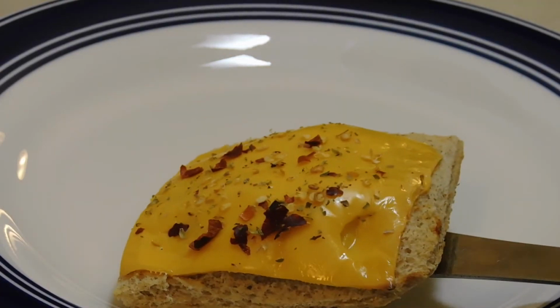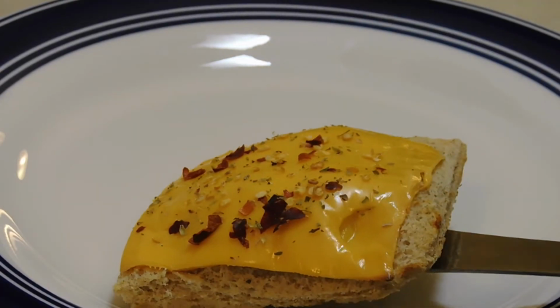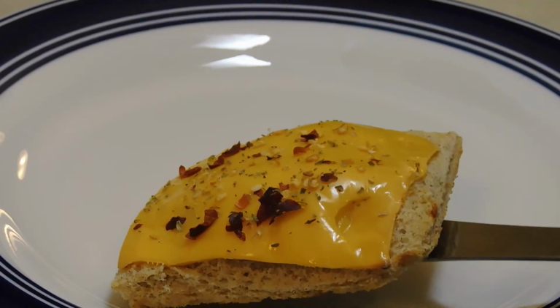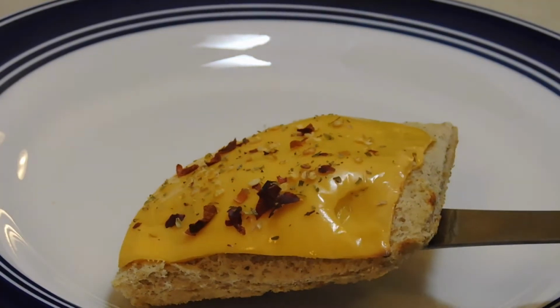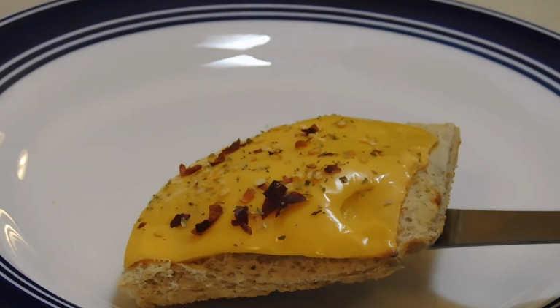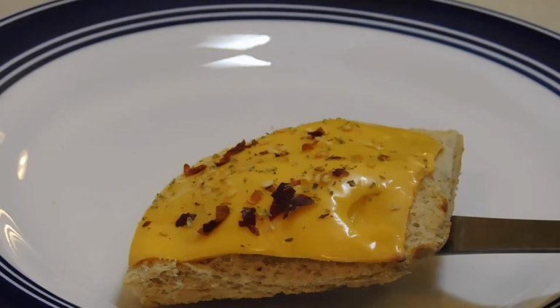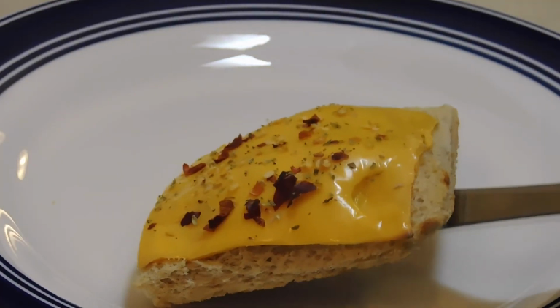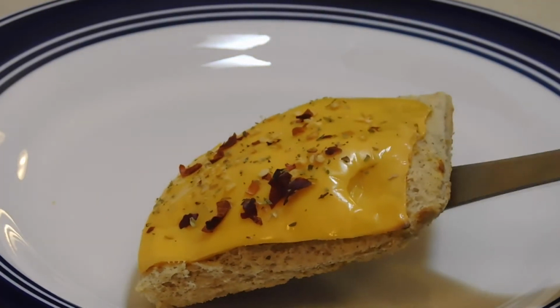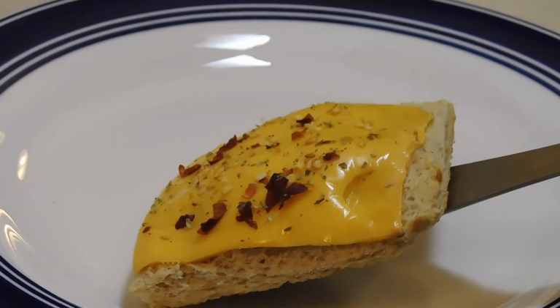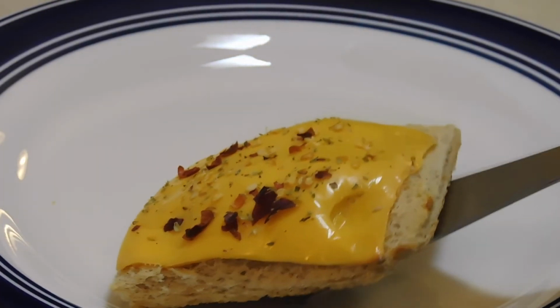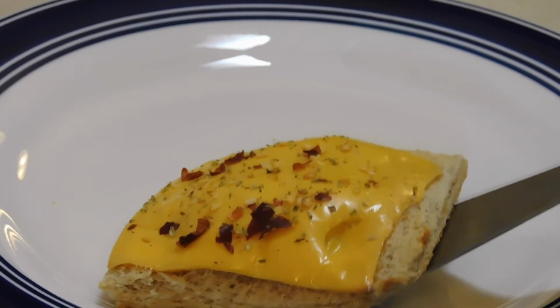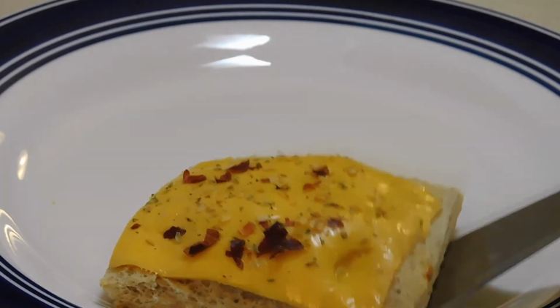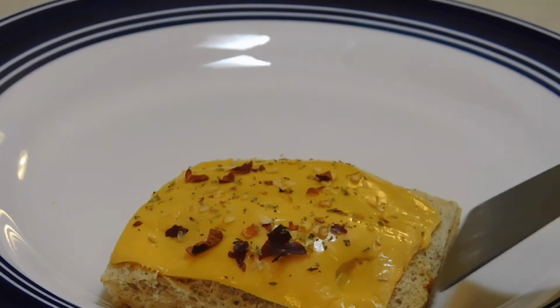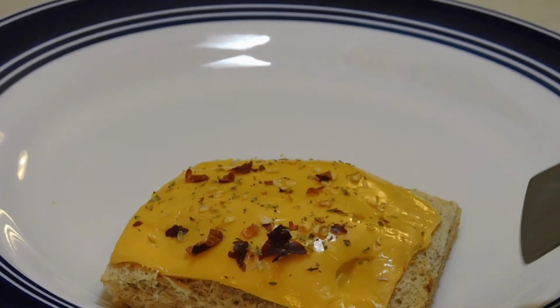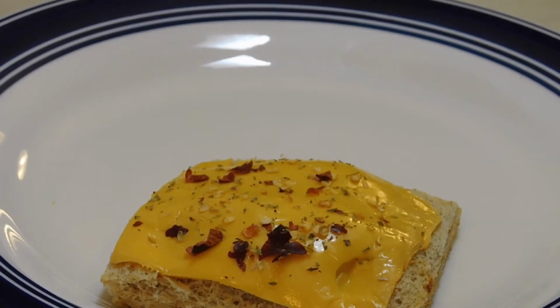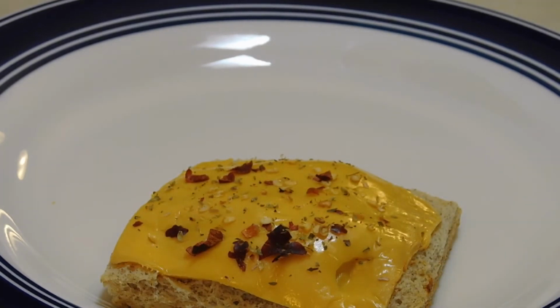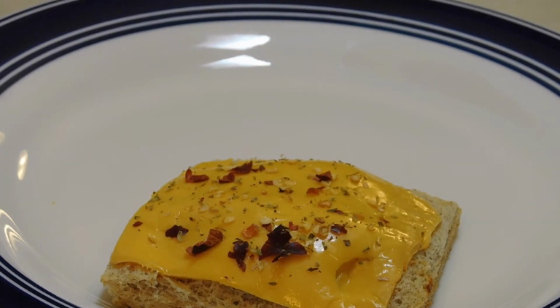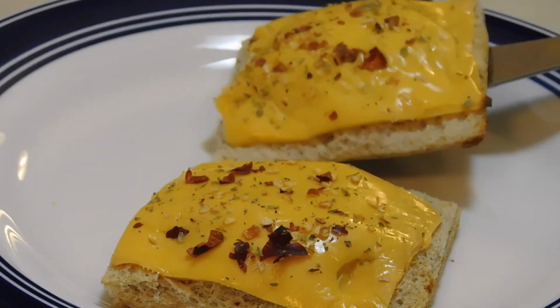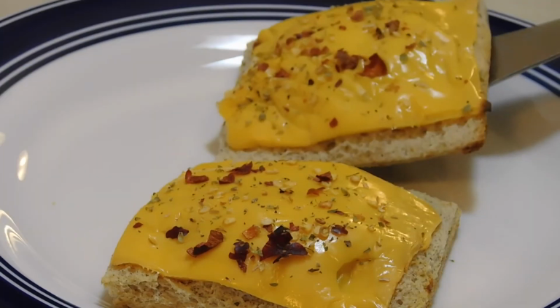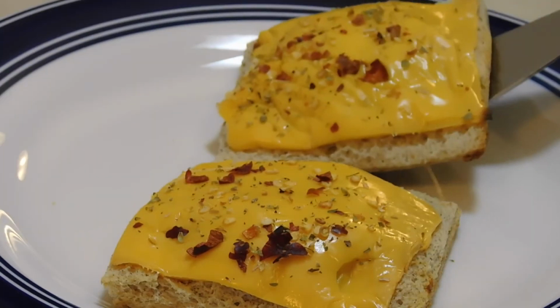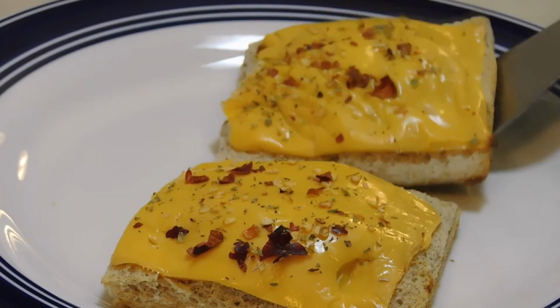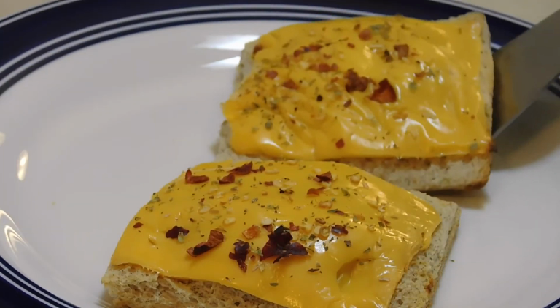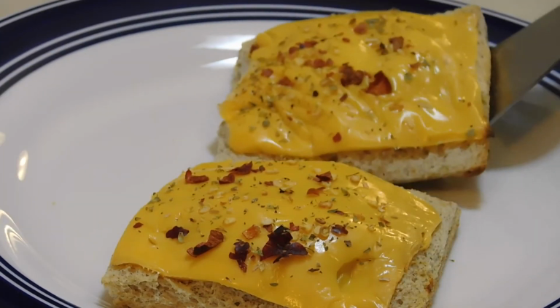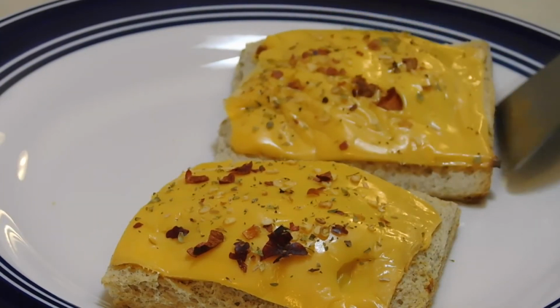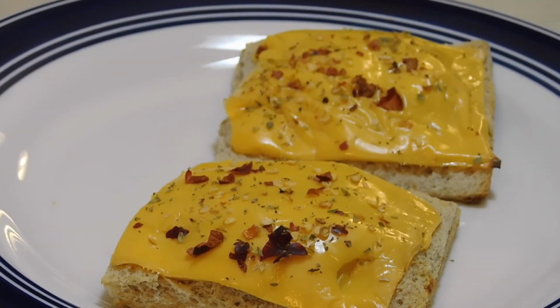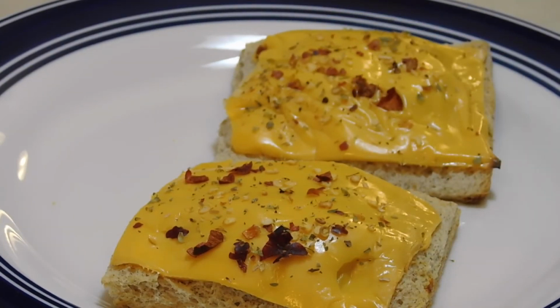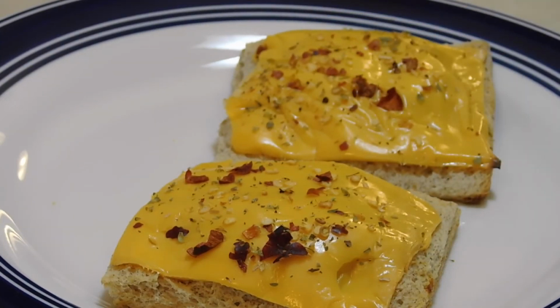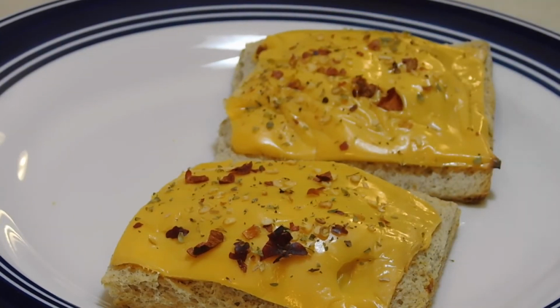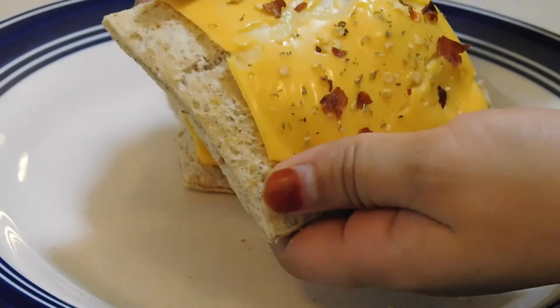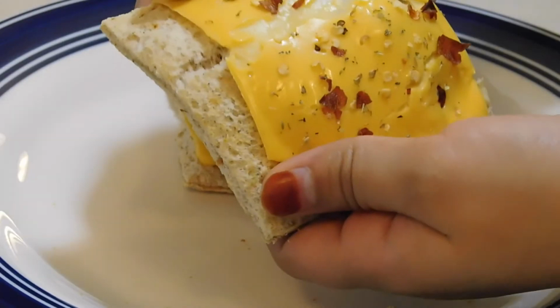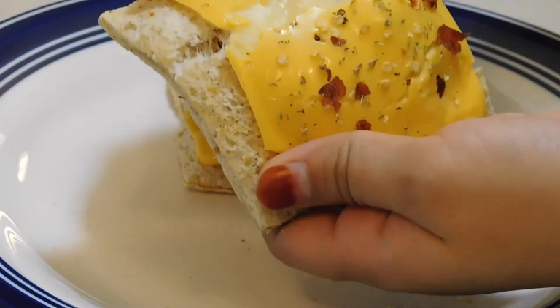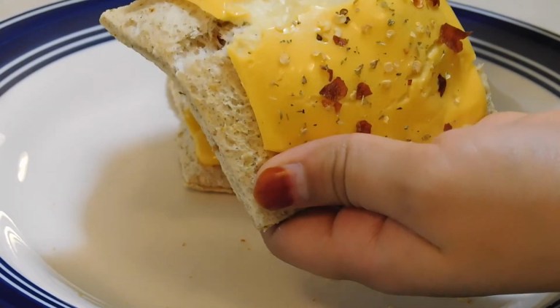Look how the bread pizza puffs have been prepared. You should definitely try it.